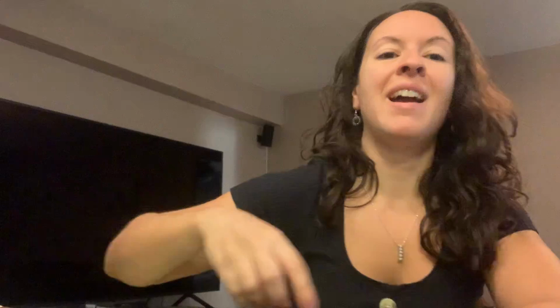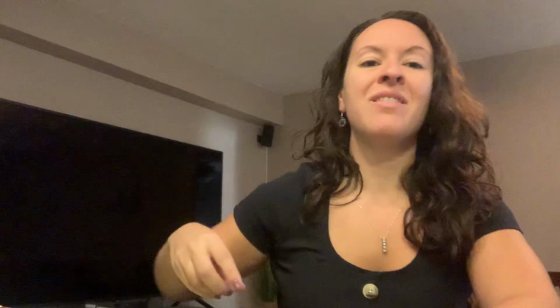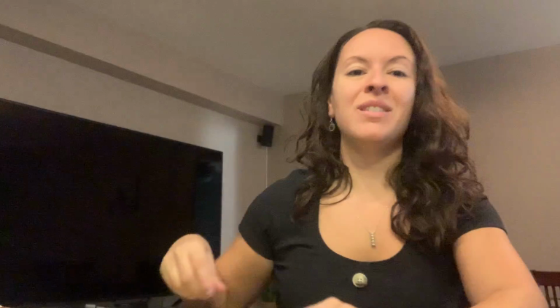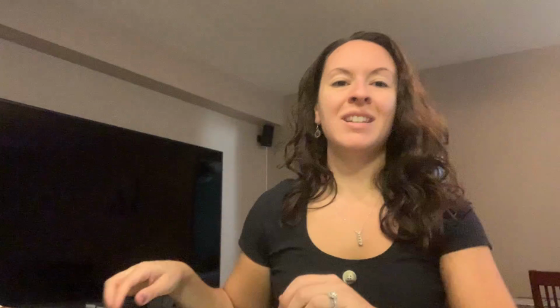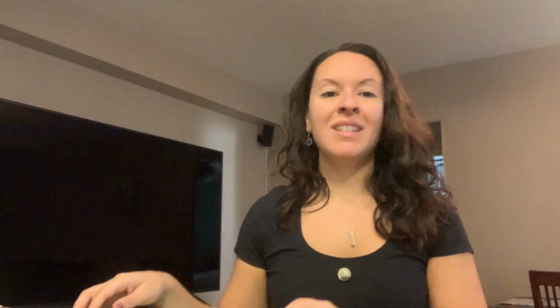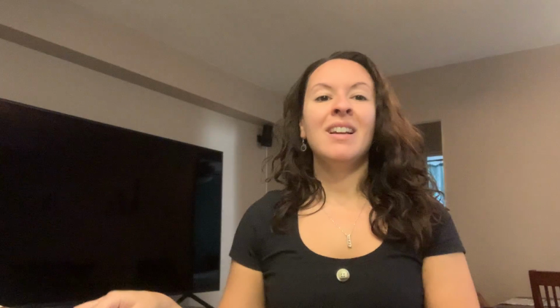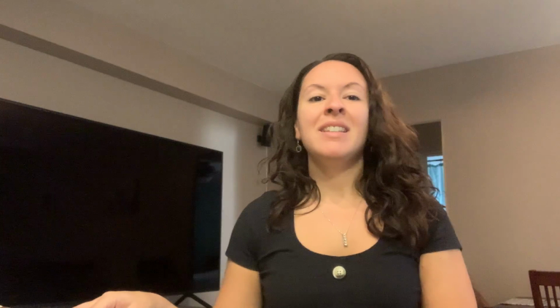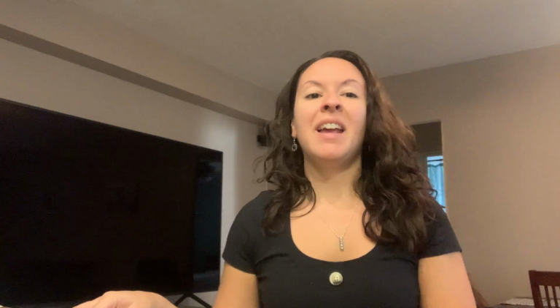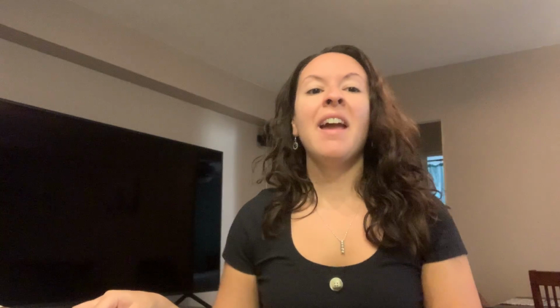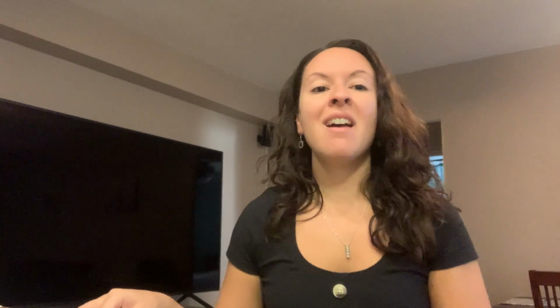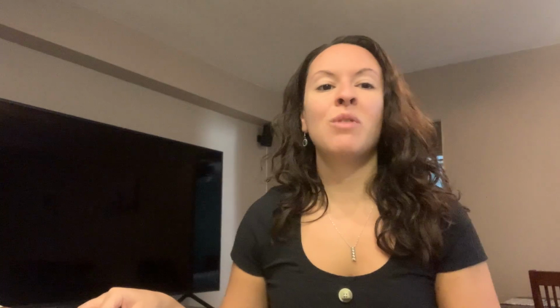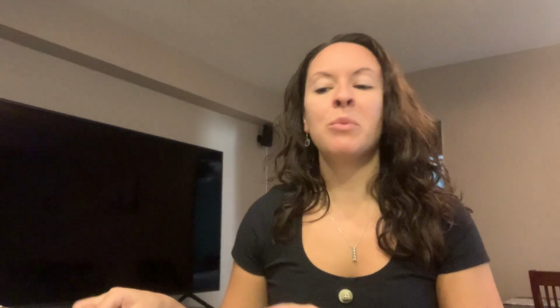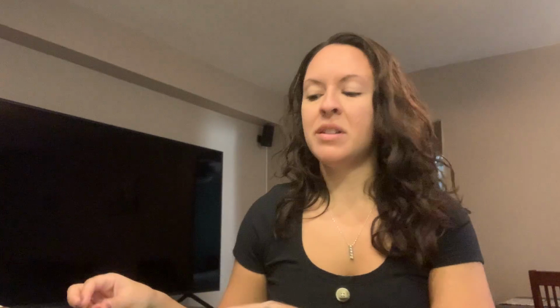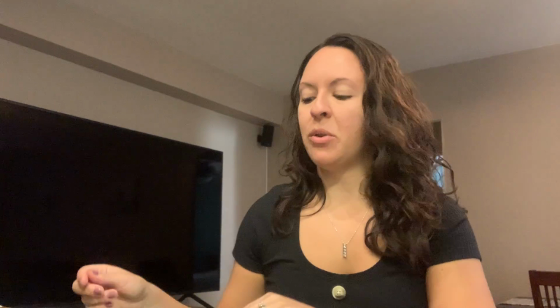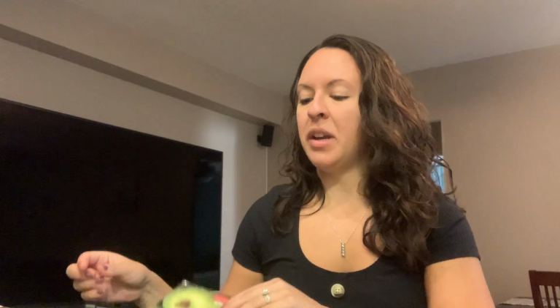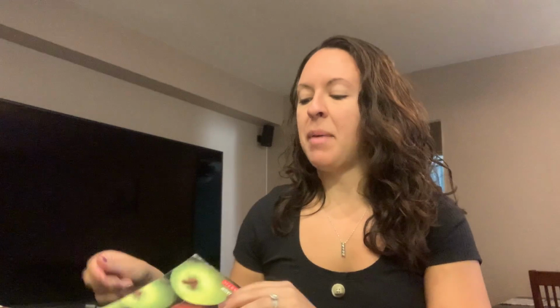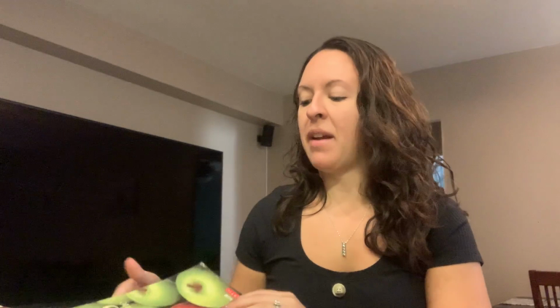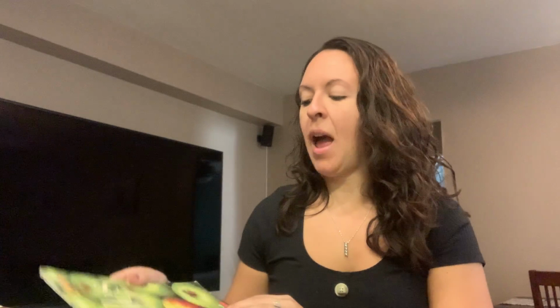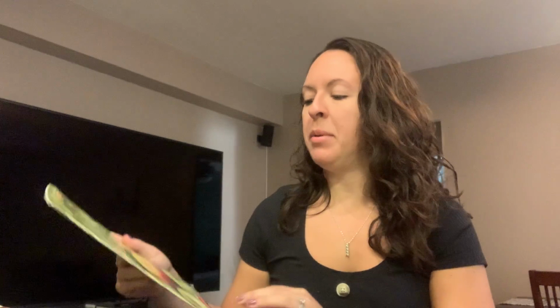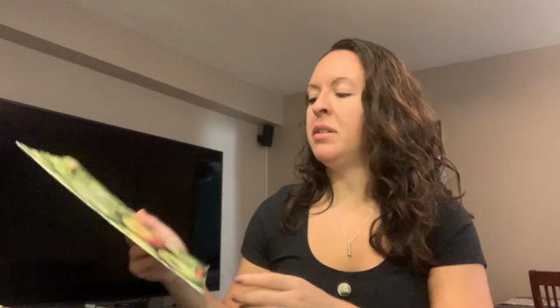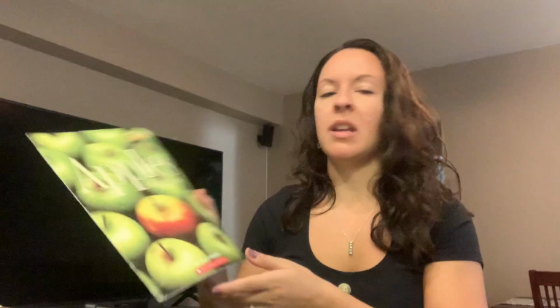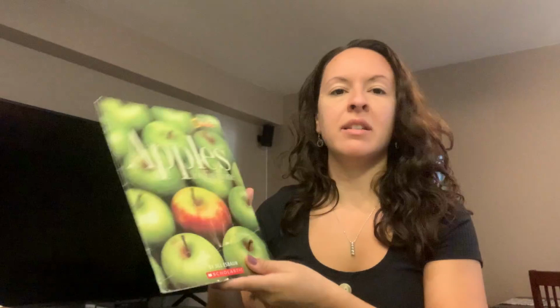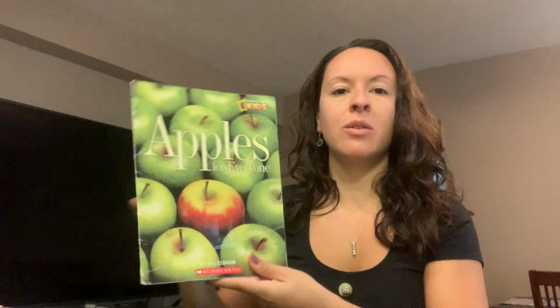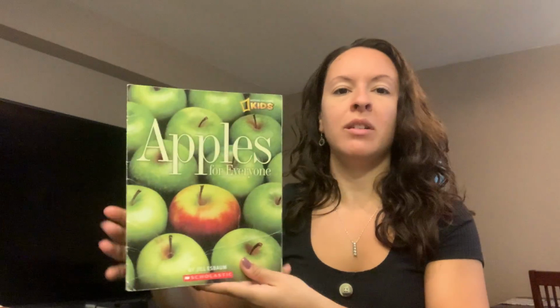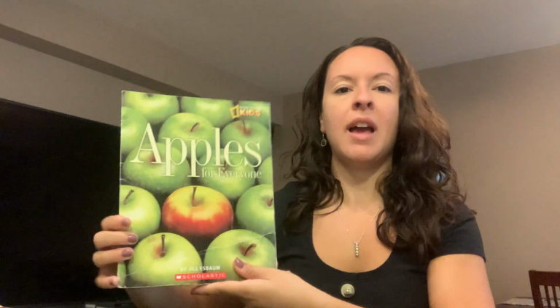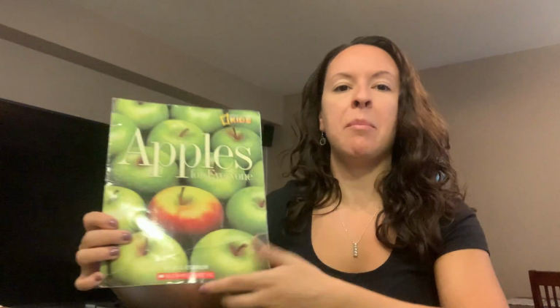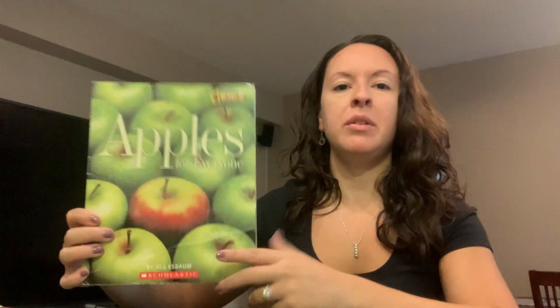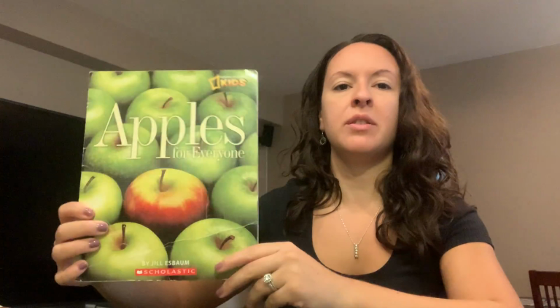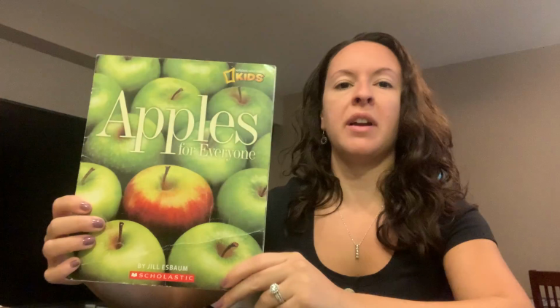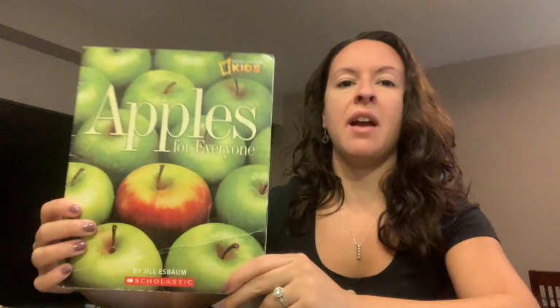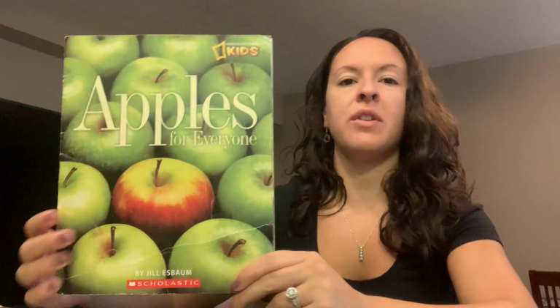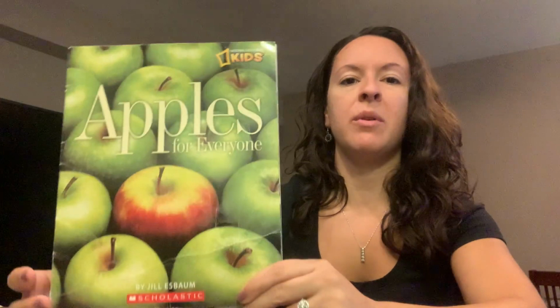Hi everyone! Today I have one more story about apples and it's called Apples for Everyone.